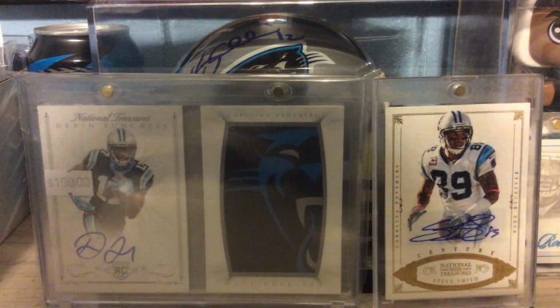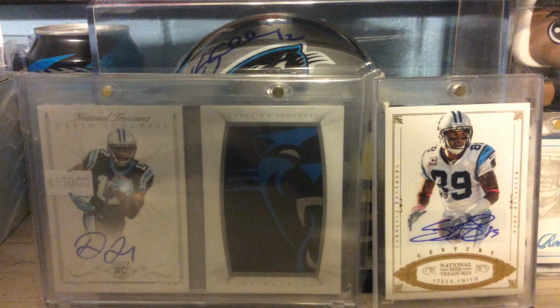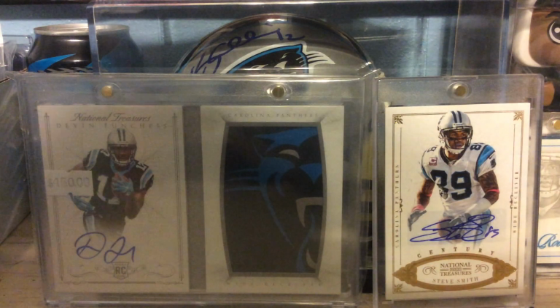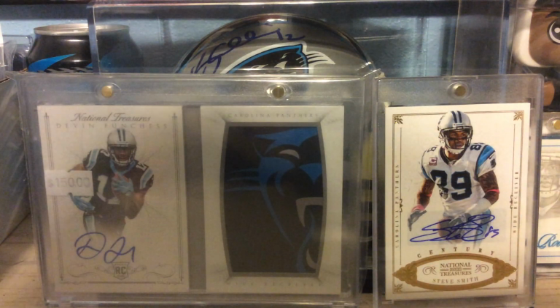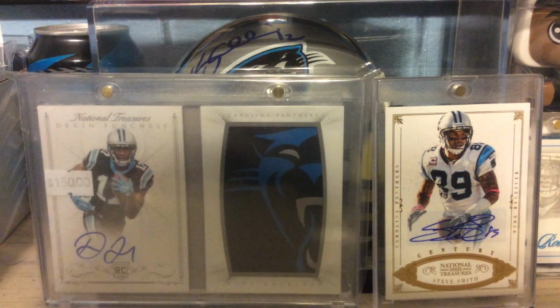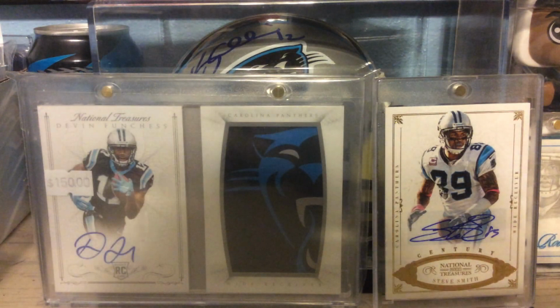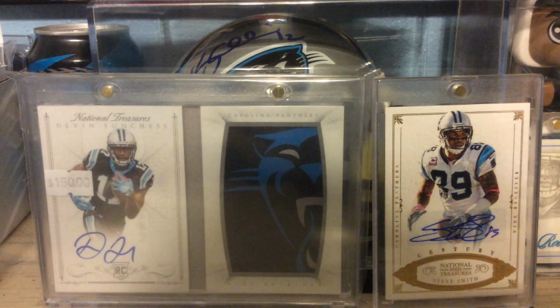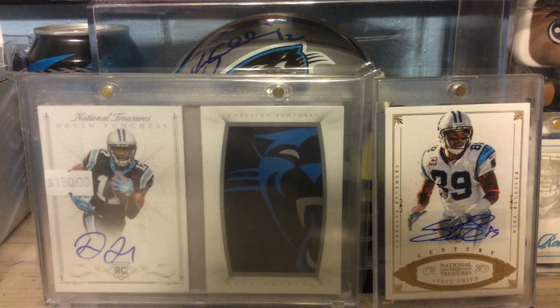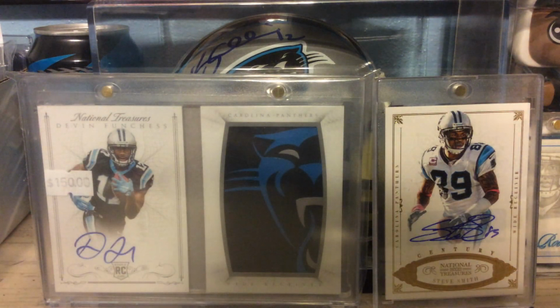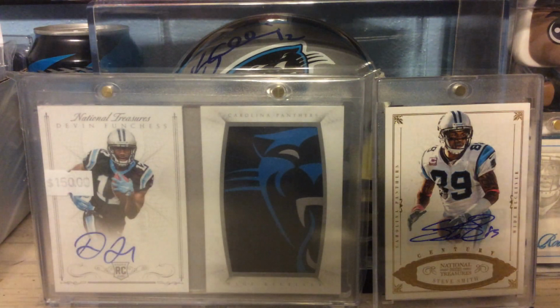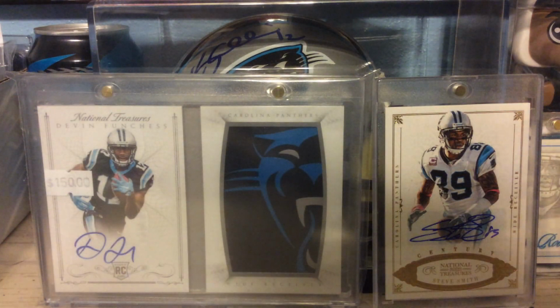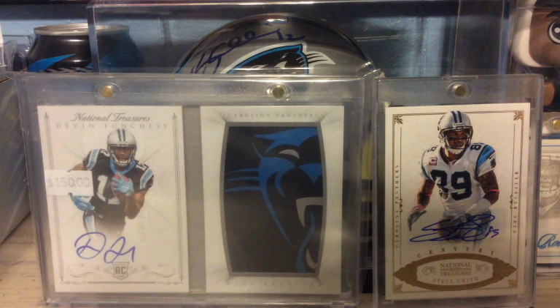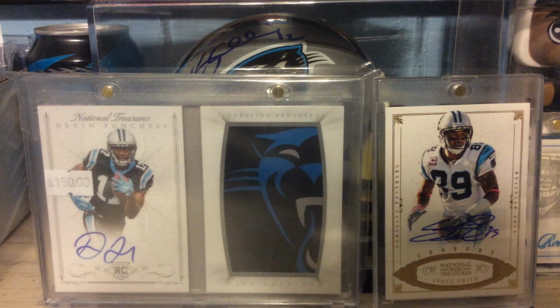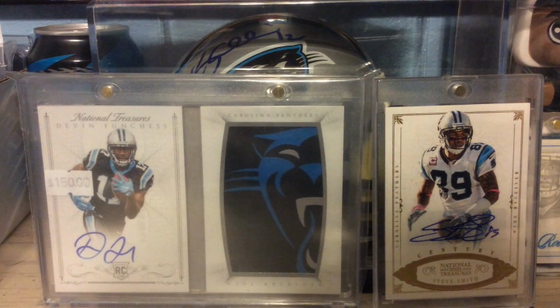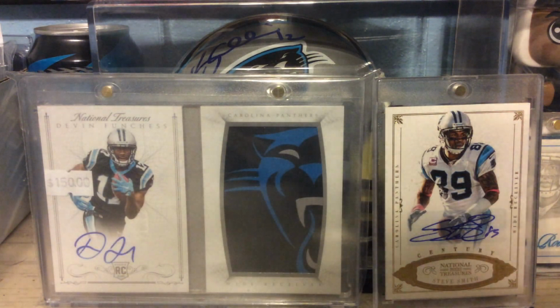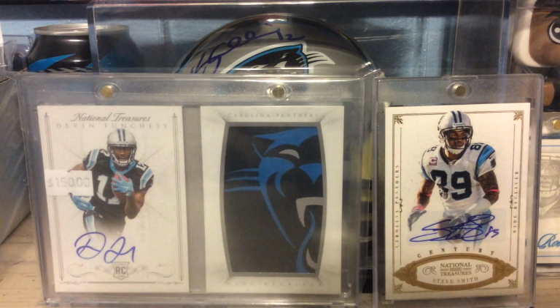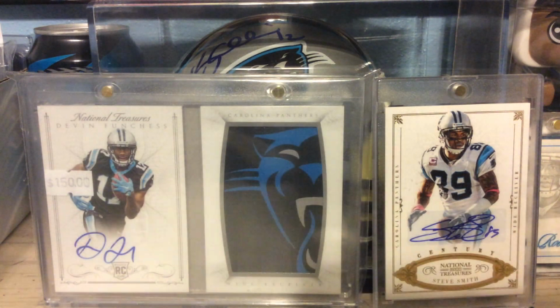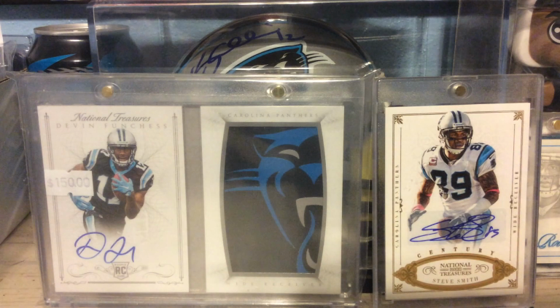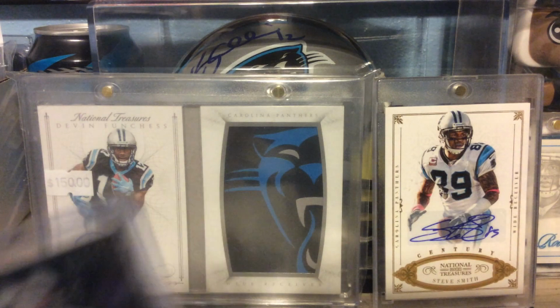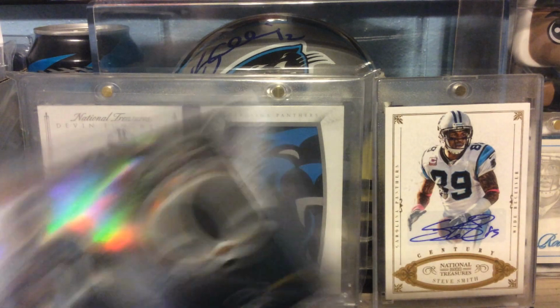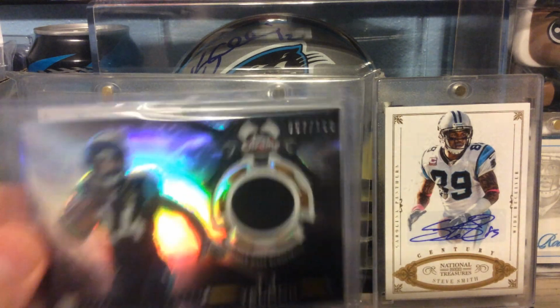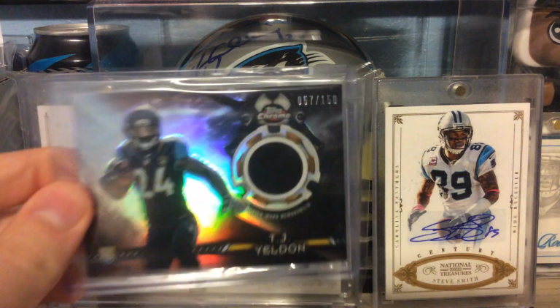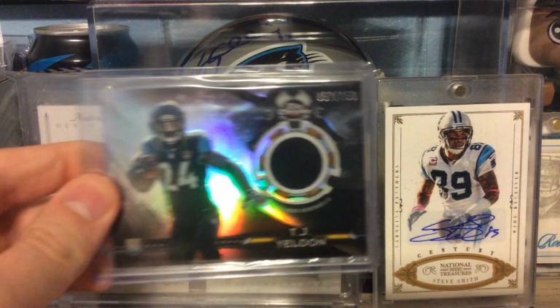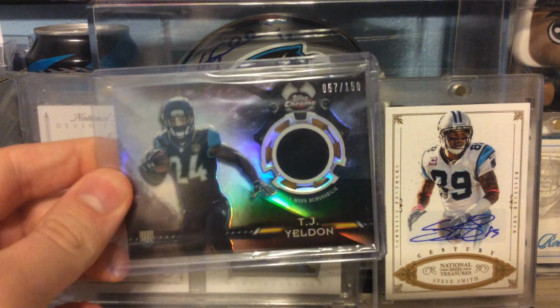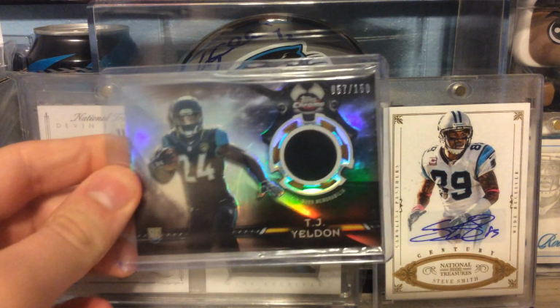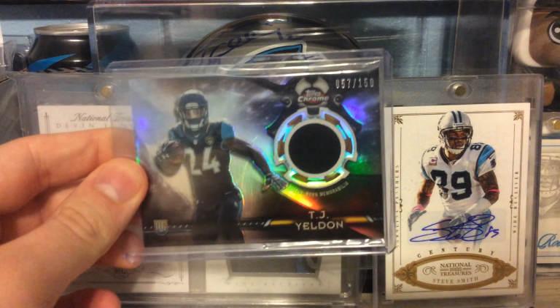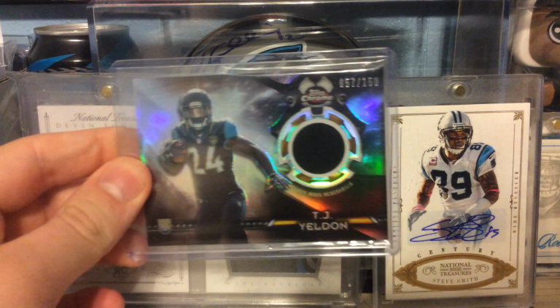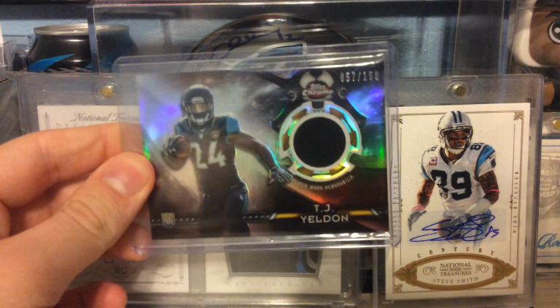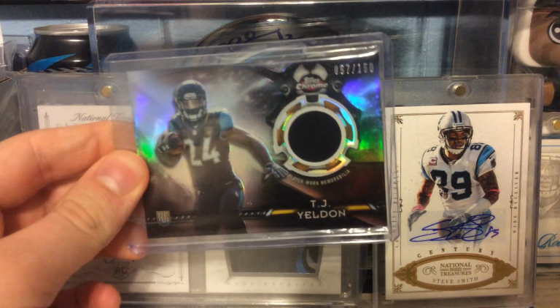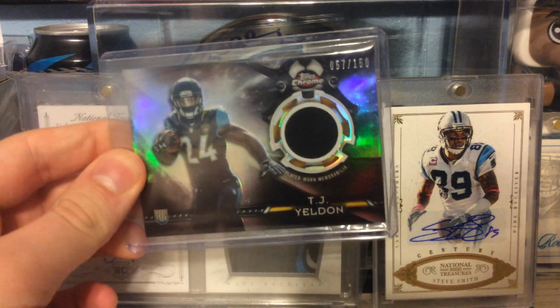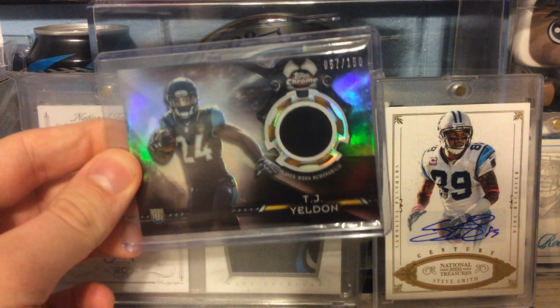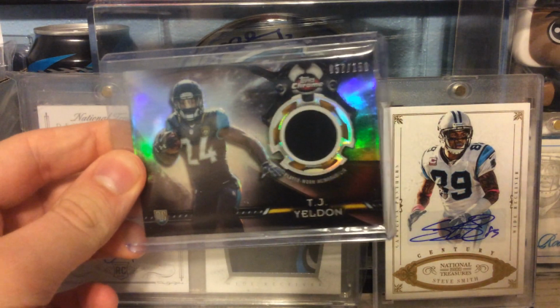From 2015 Topps Chrome, this is the Black Refractor Rookie Relic numbered to 150 of TJ Yeldon.